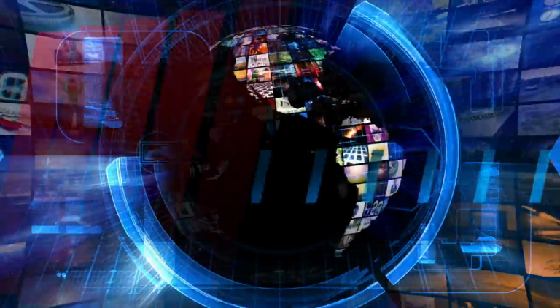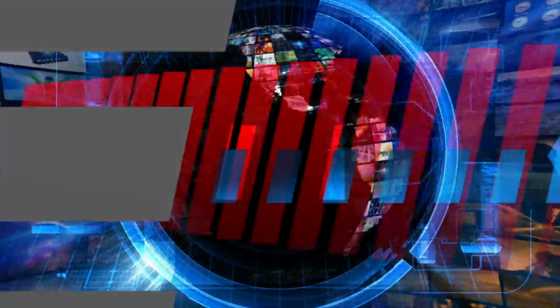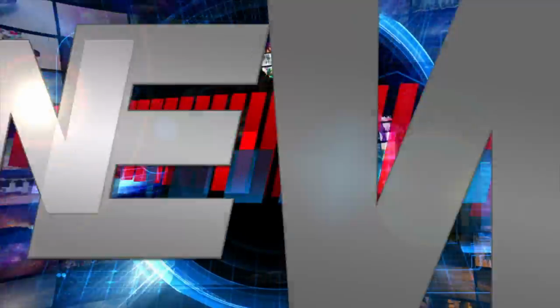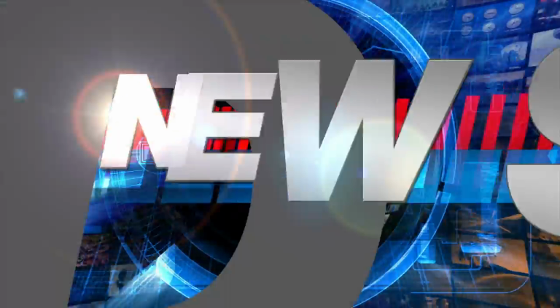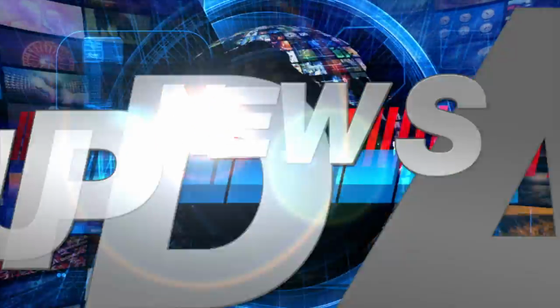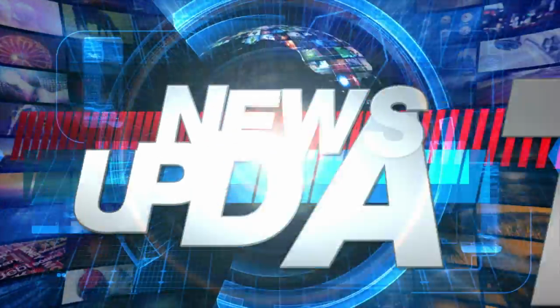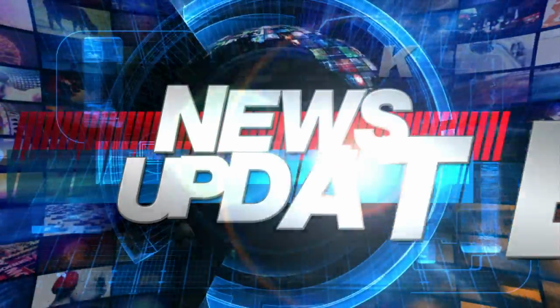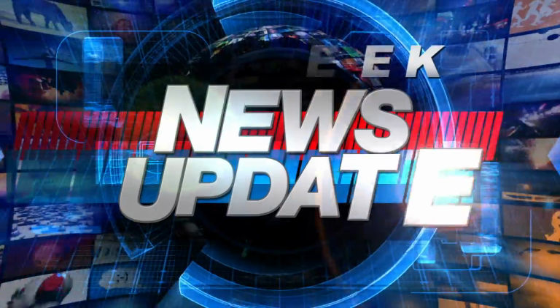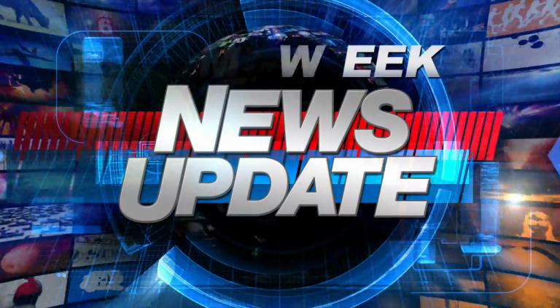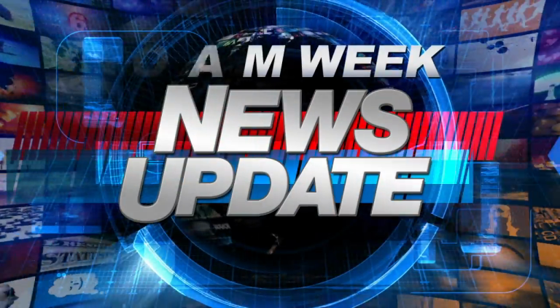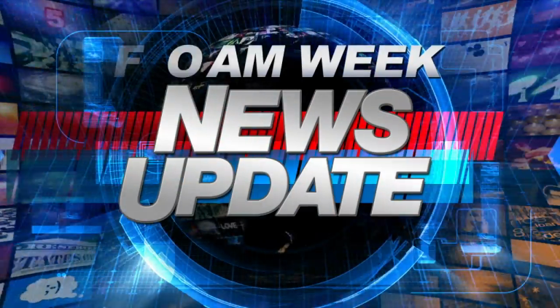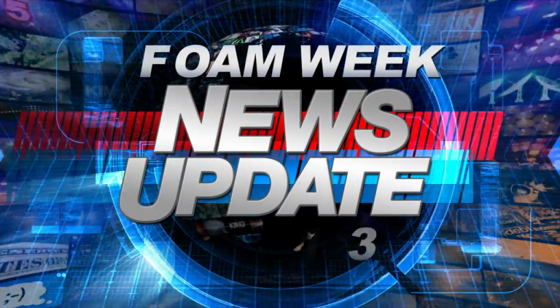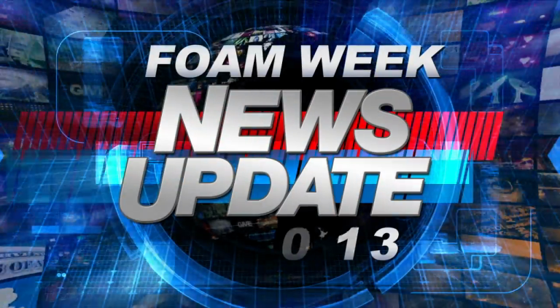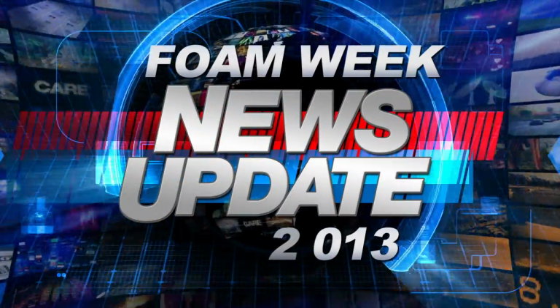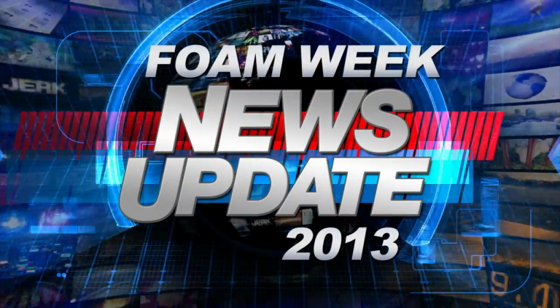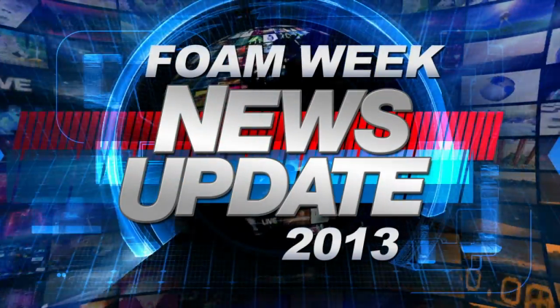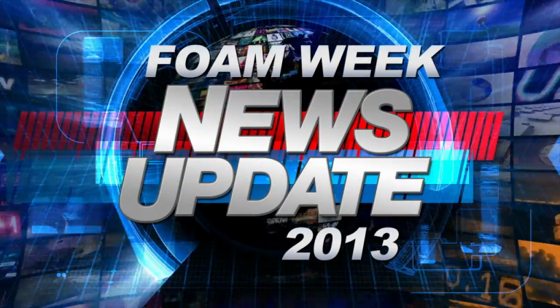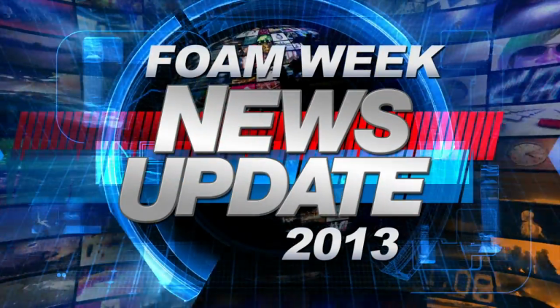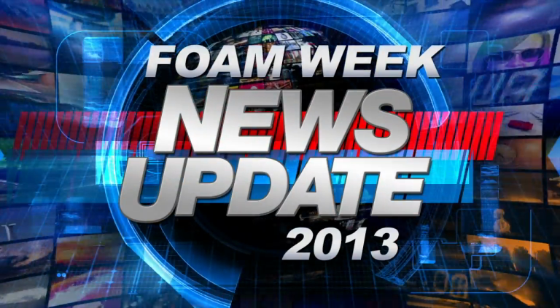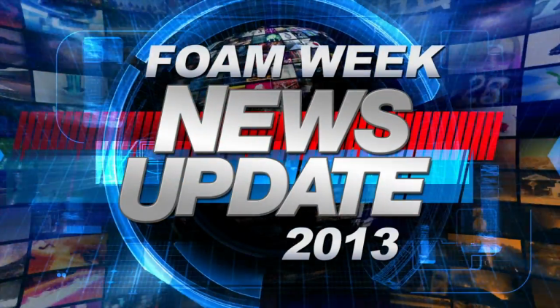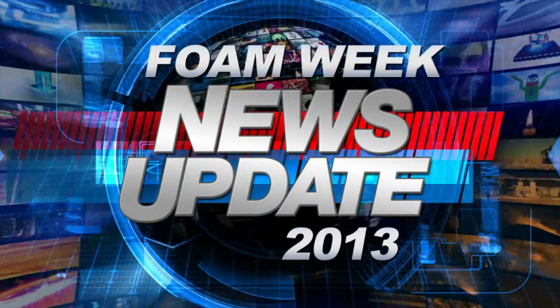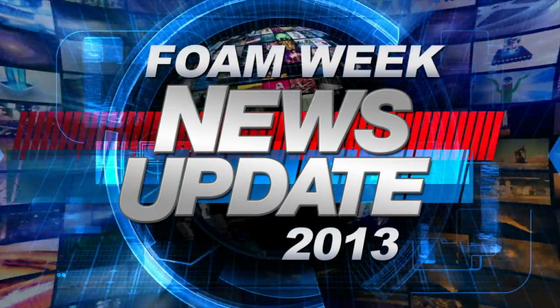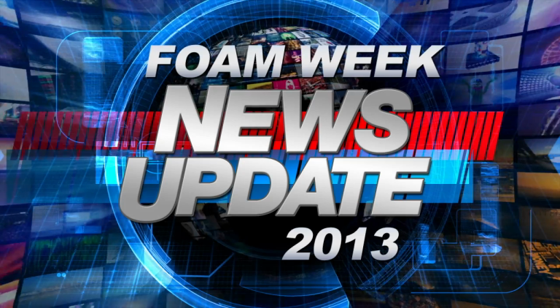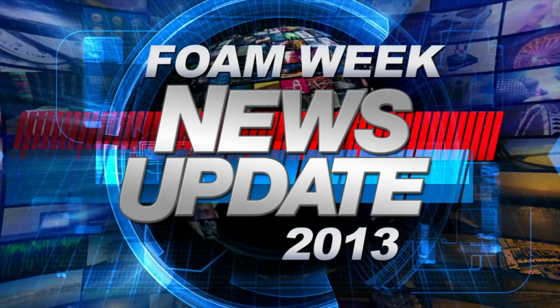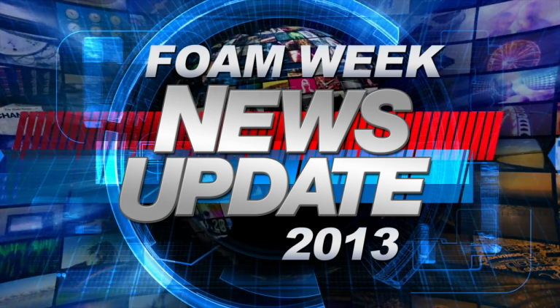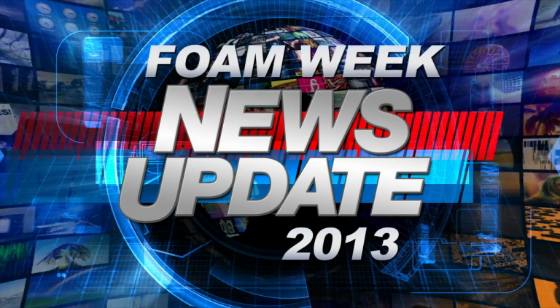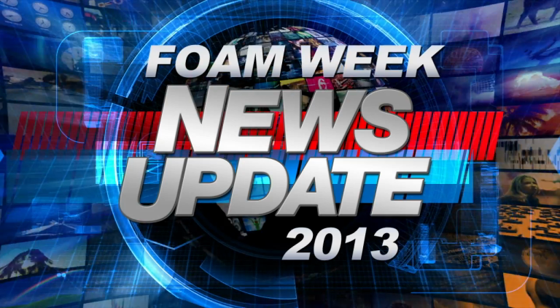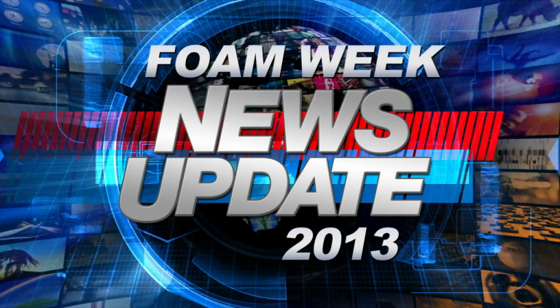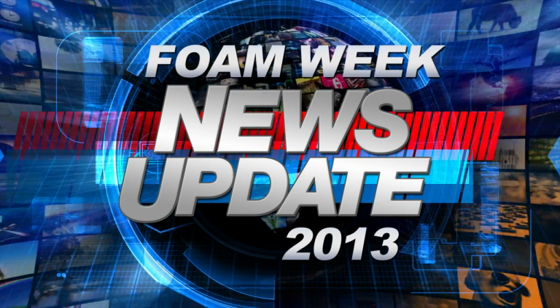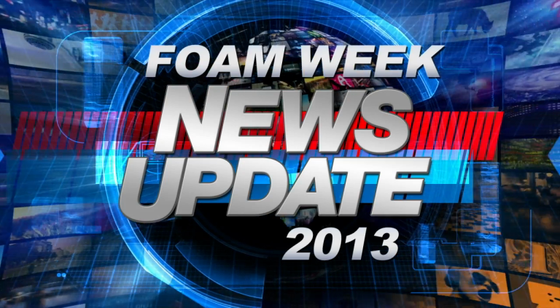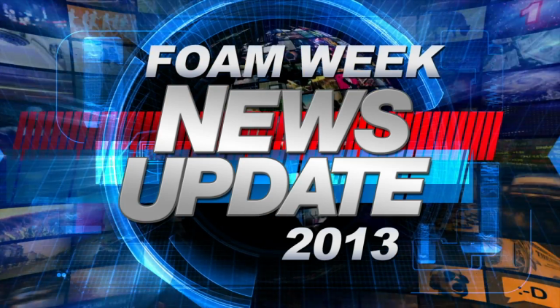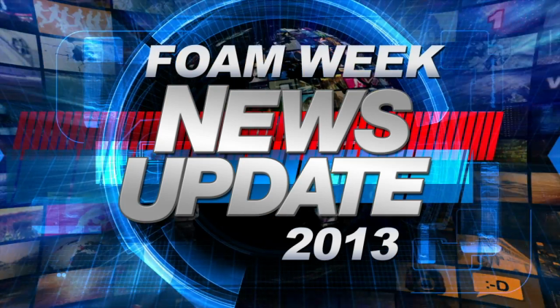Welcome to Foam Week TV, brought to you by SprayFoamNeeds.com. I'm Heather Westerl, and here's what's happening this week on Foam Week.